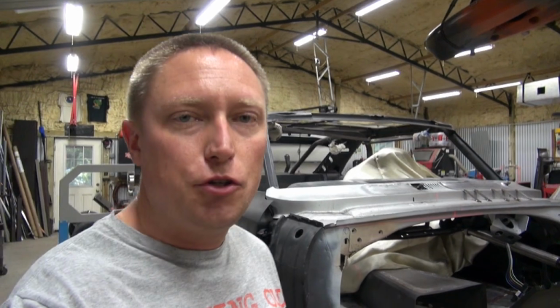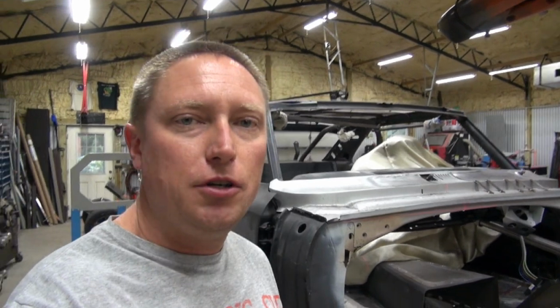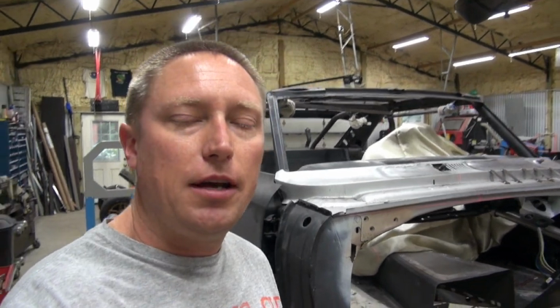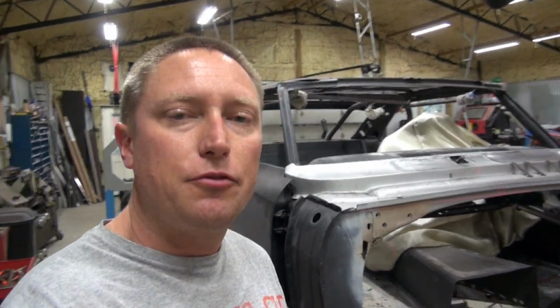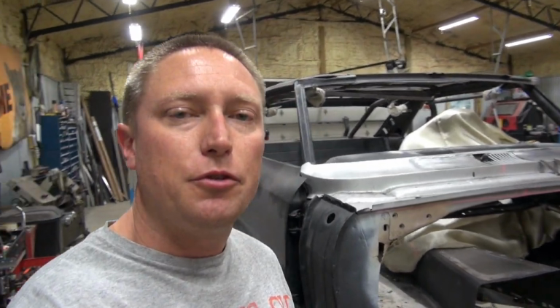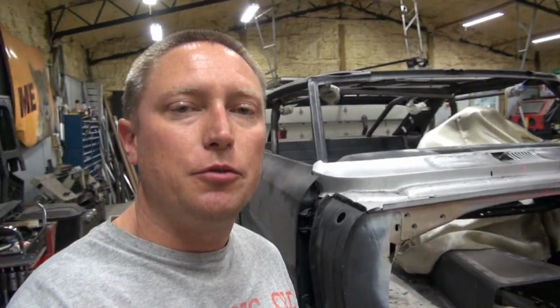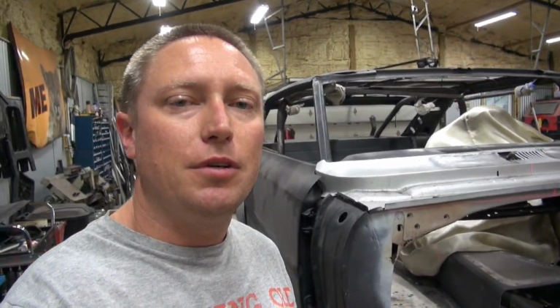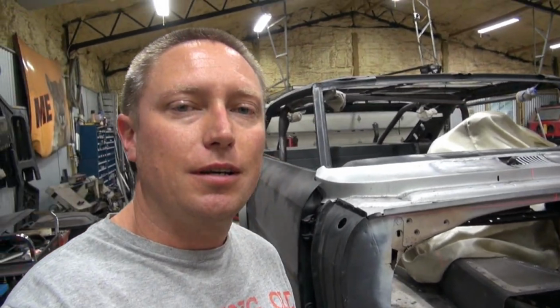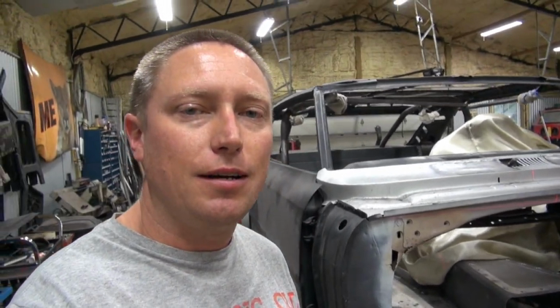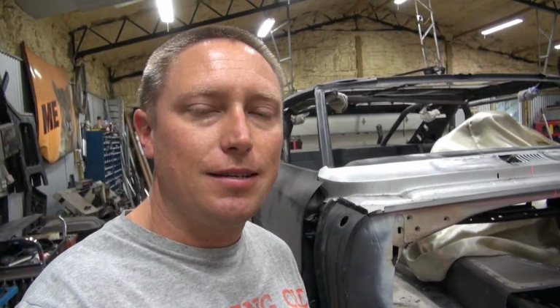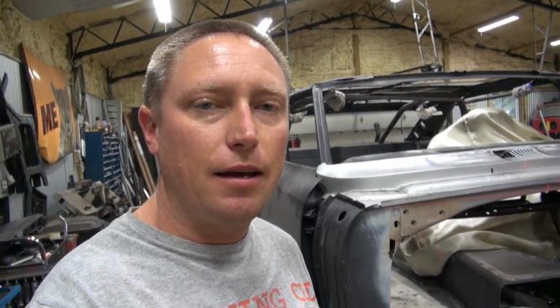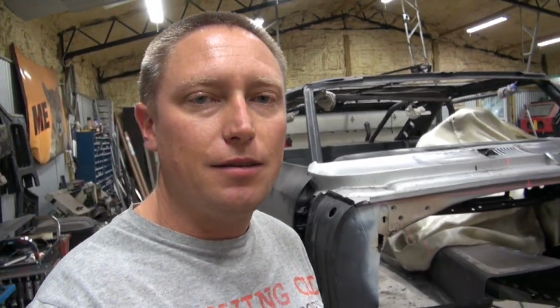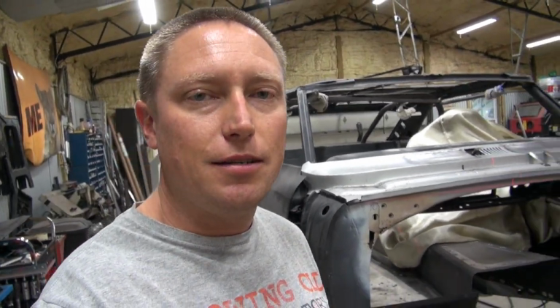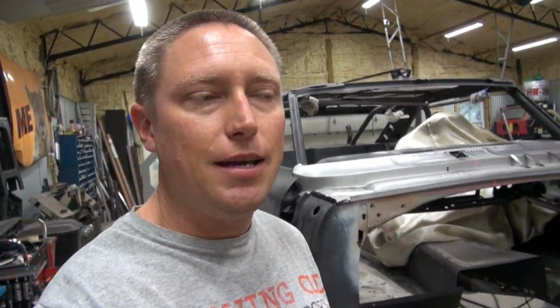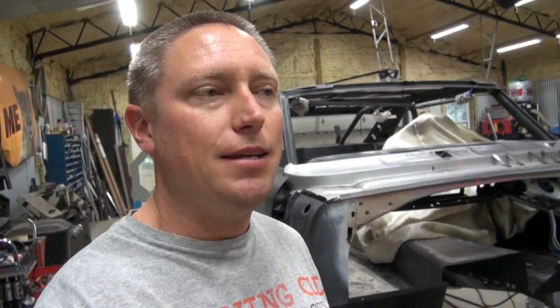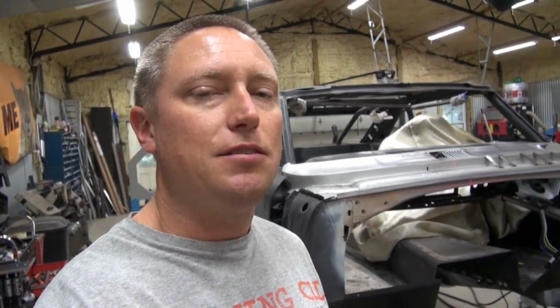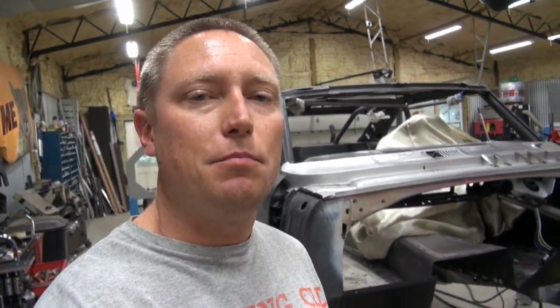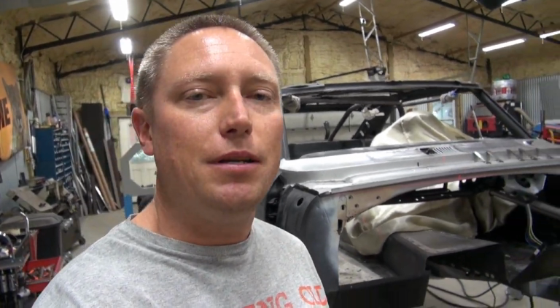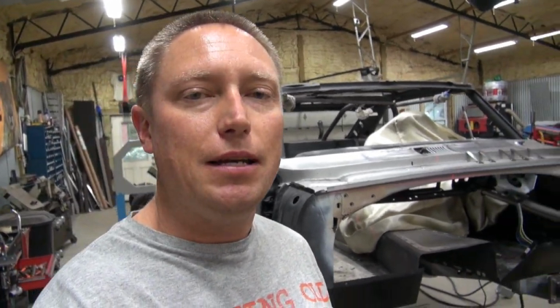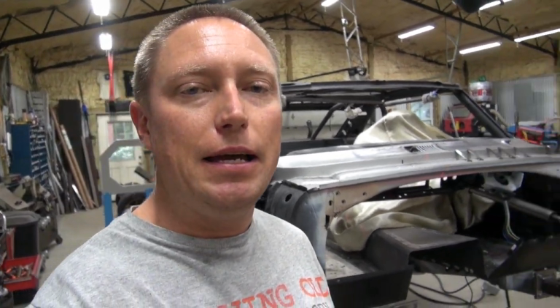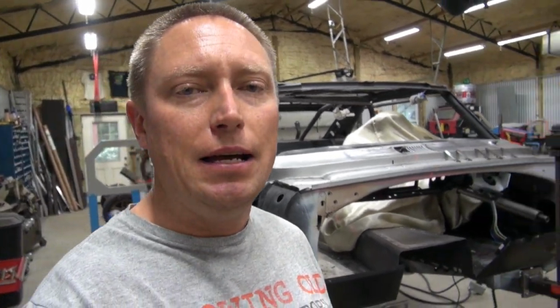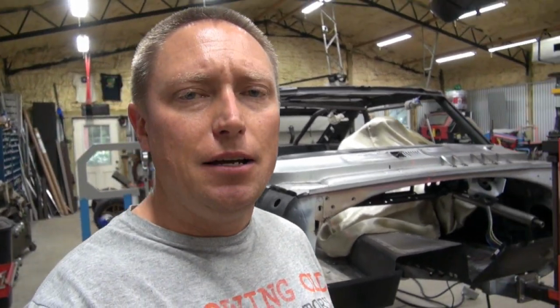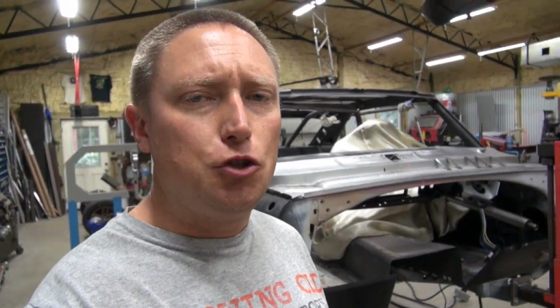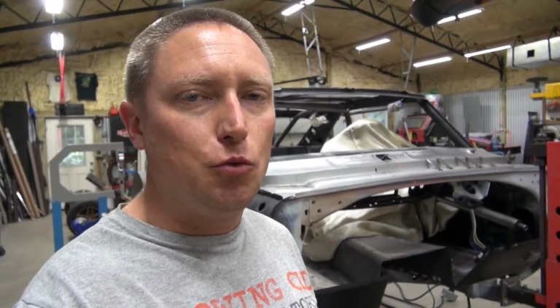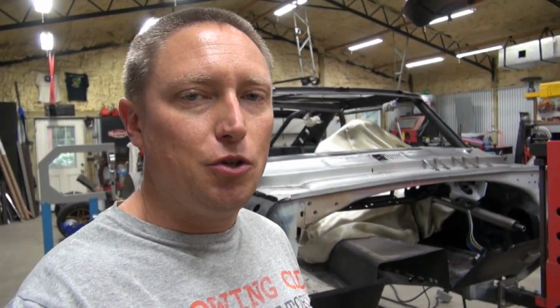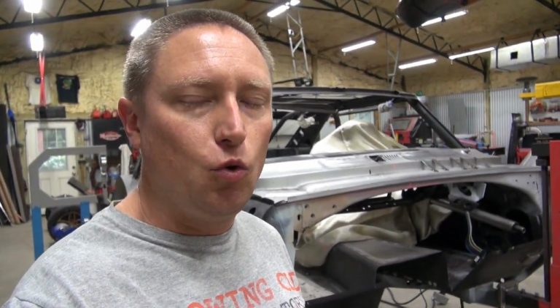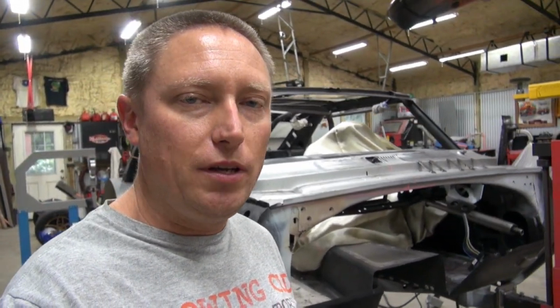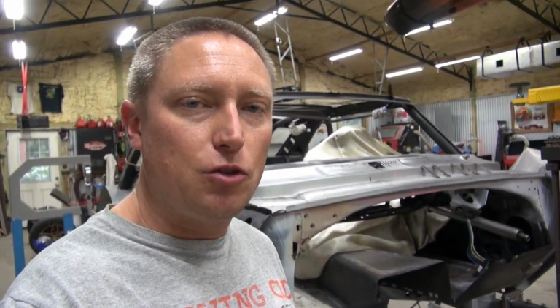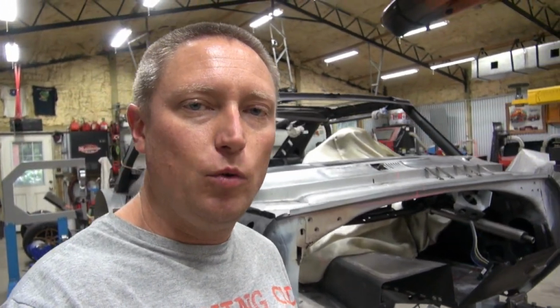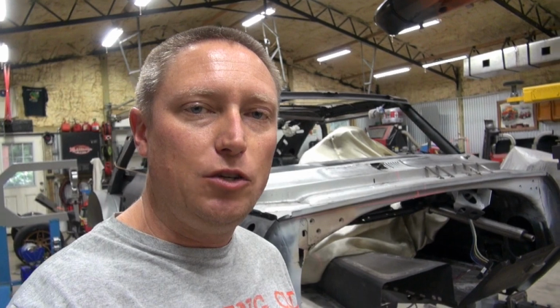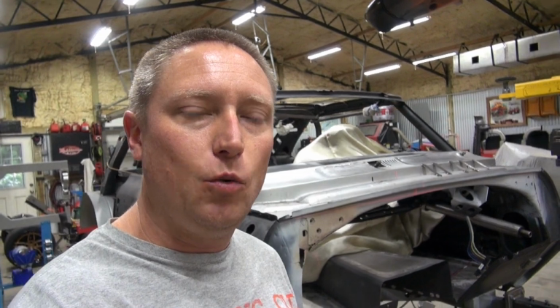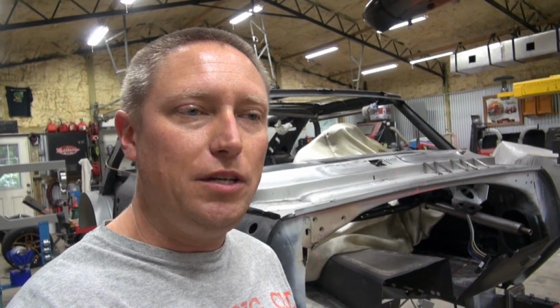Good afternoon guys and gals. Today is Monday, June the 20th, 2022.